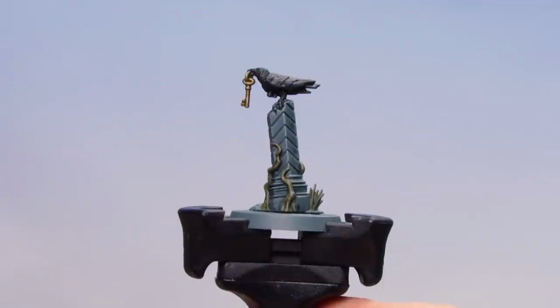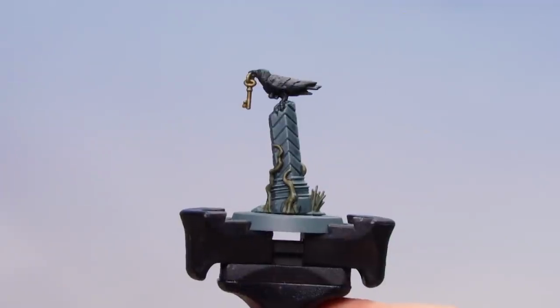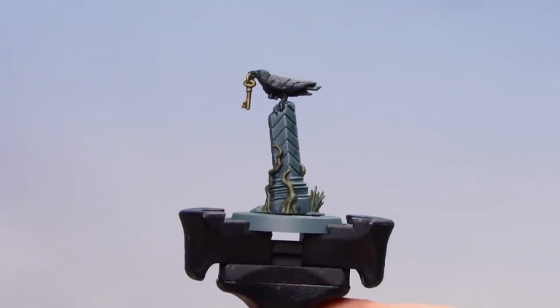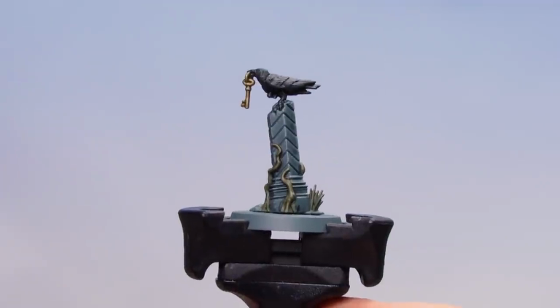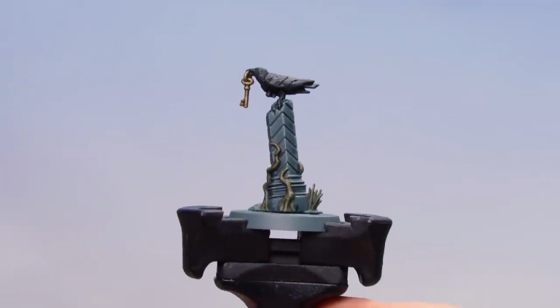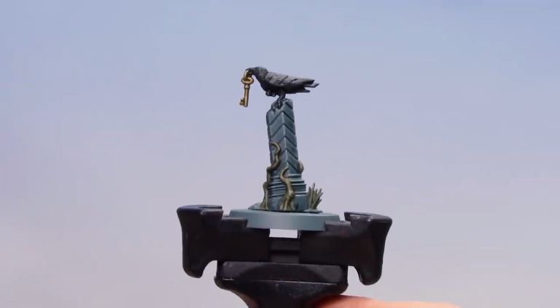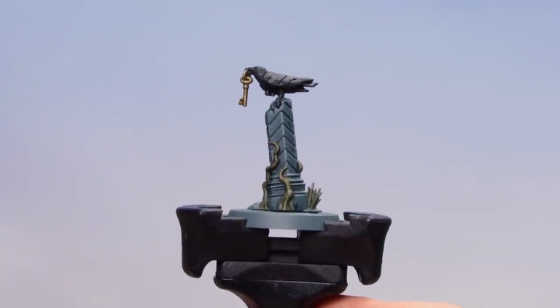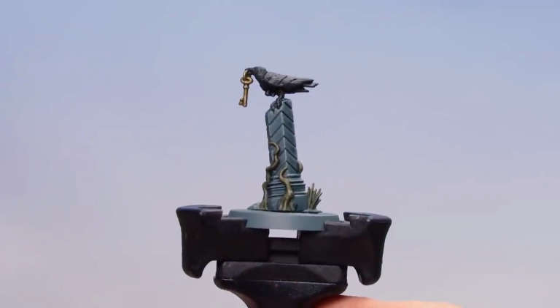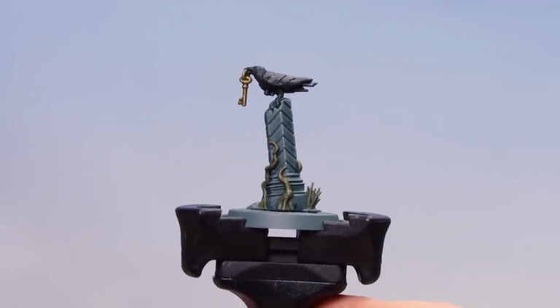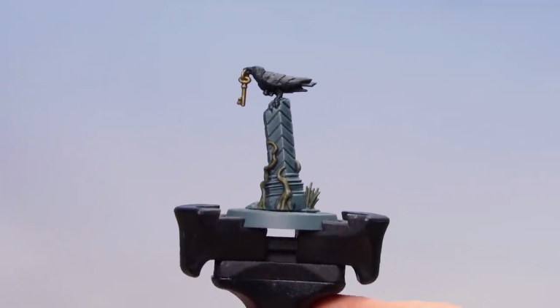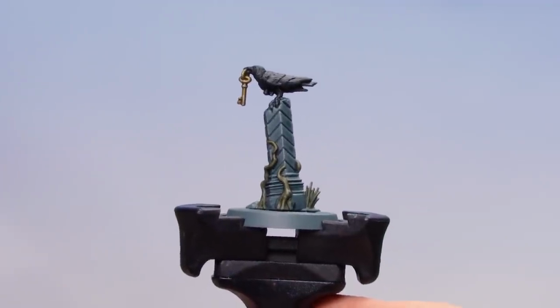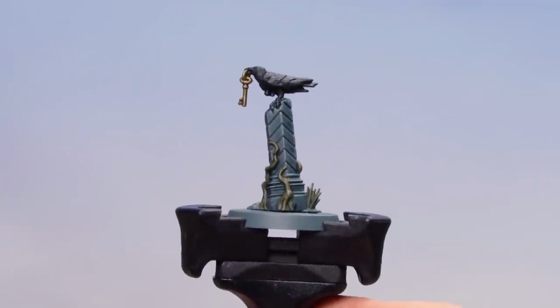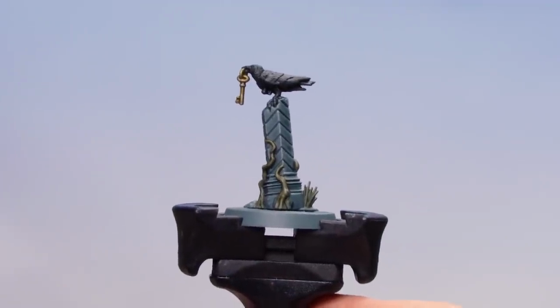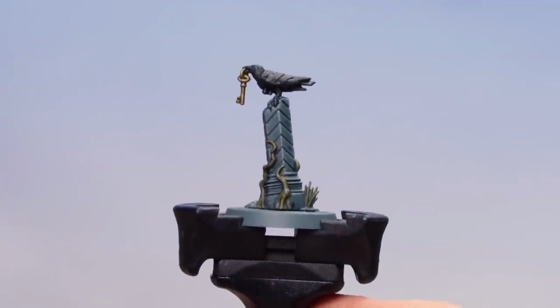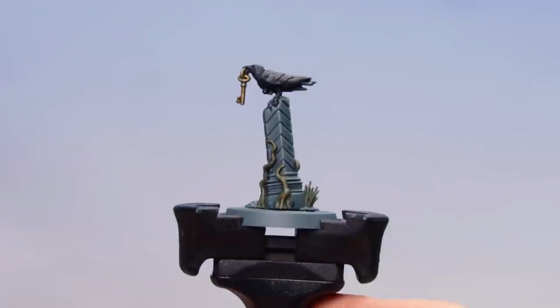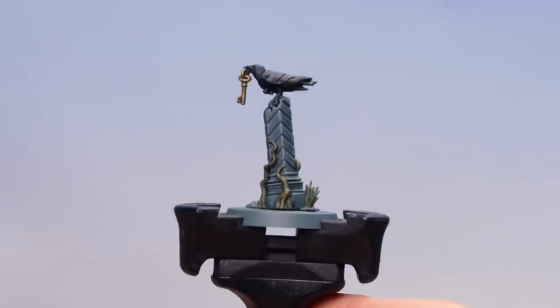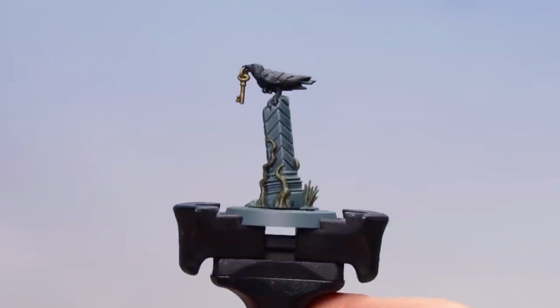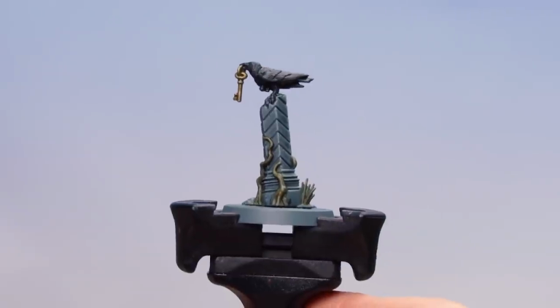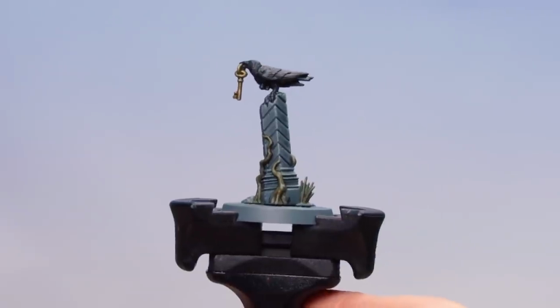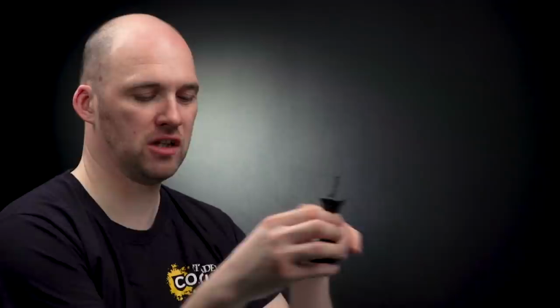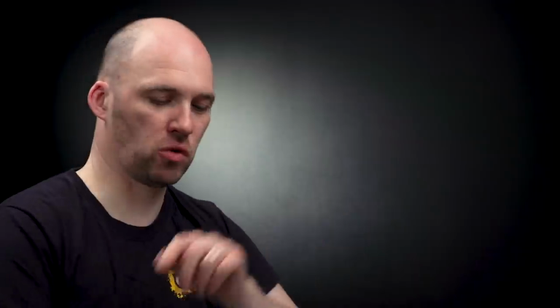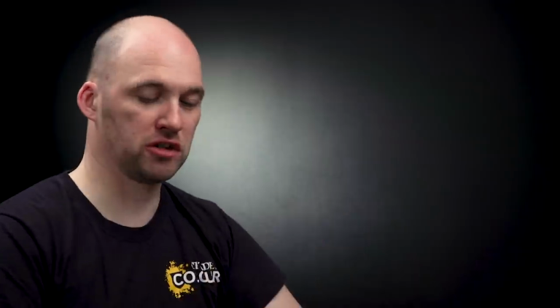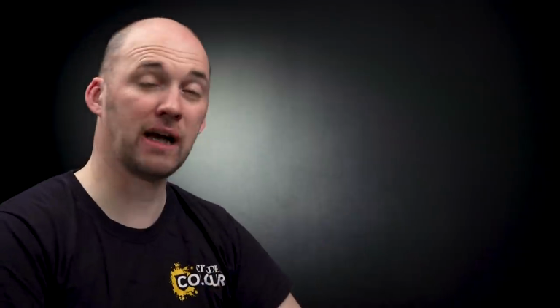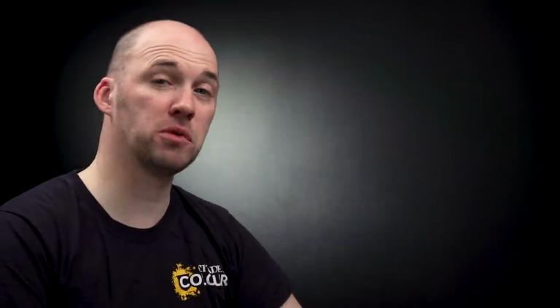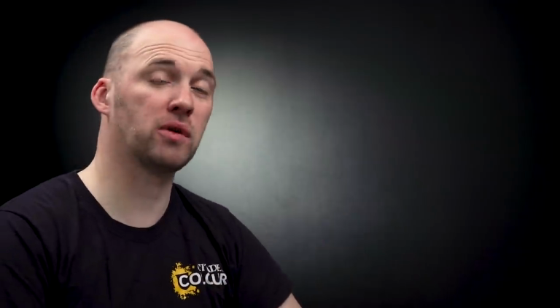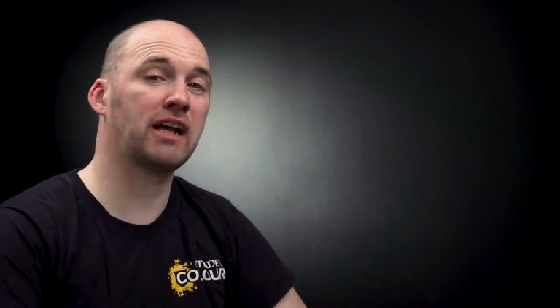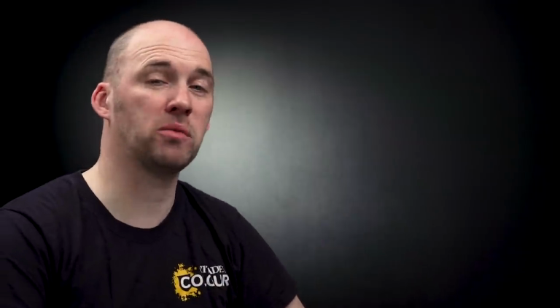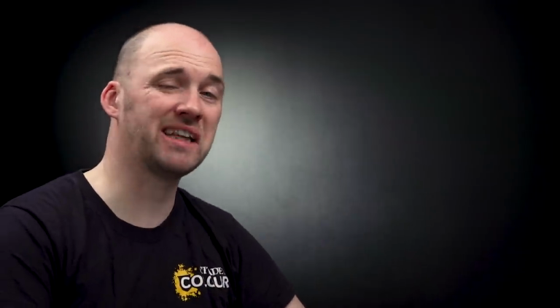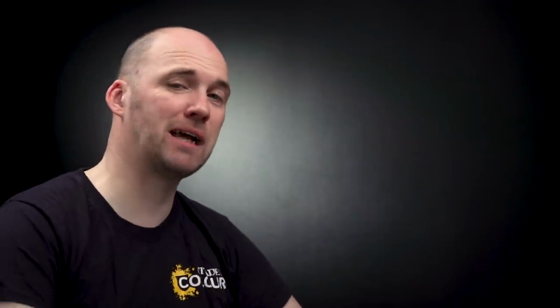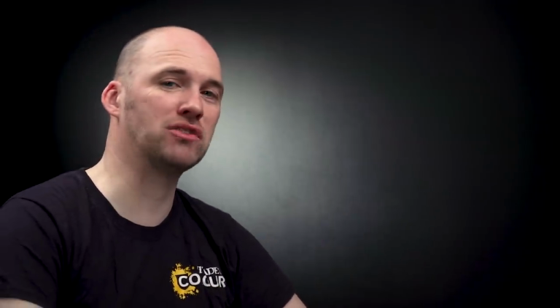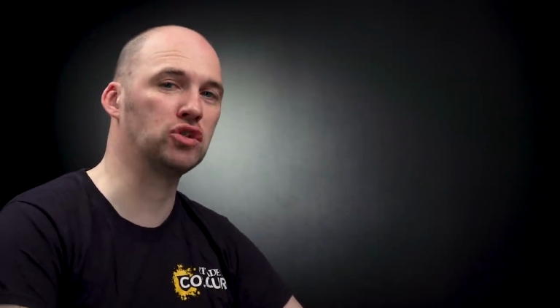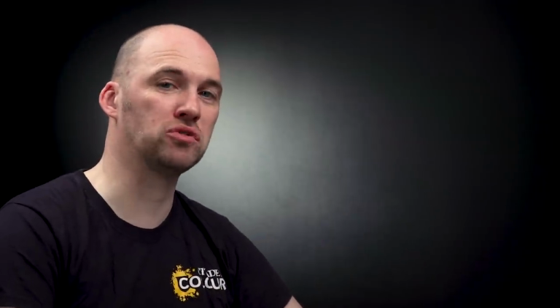There we are with the Skeleton Horde now dry — our crow on the pillar mysterious object is now done. We're going to move on to our next one, which is the Hangman's Noose.